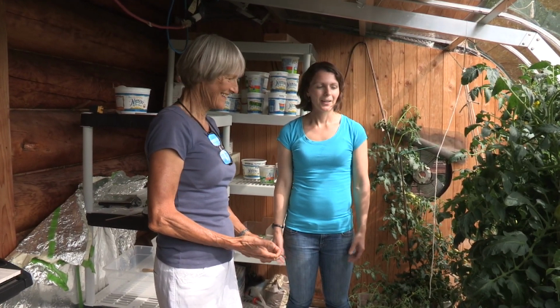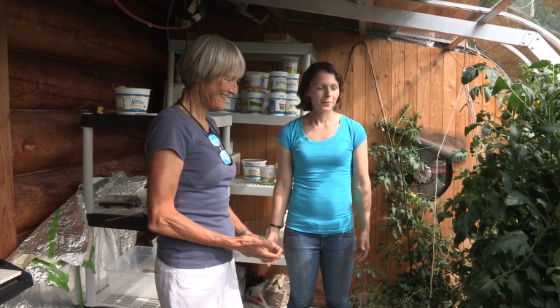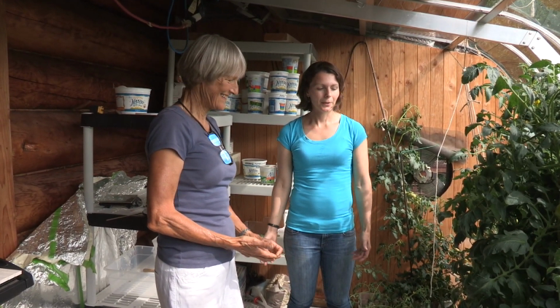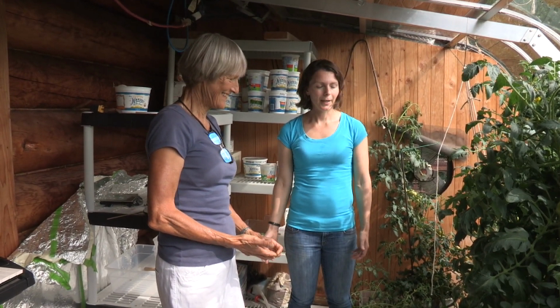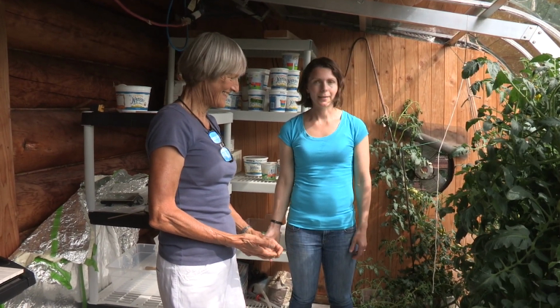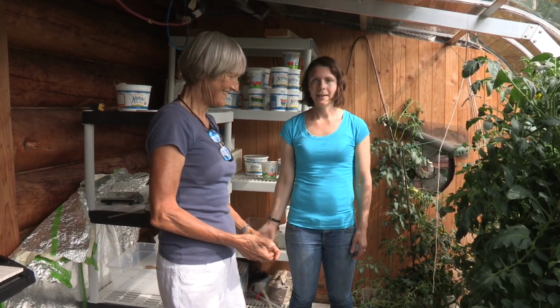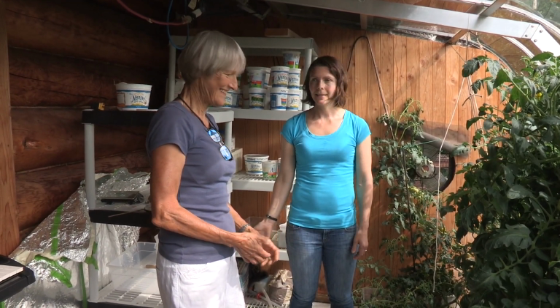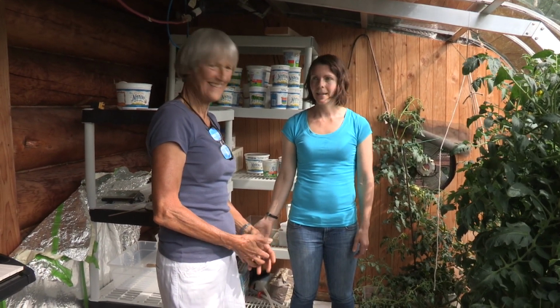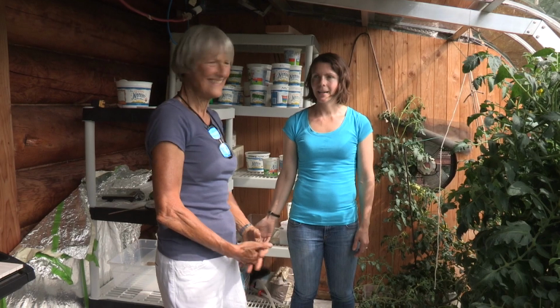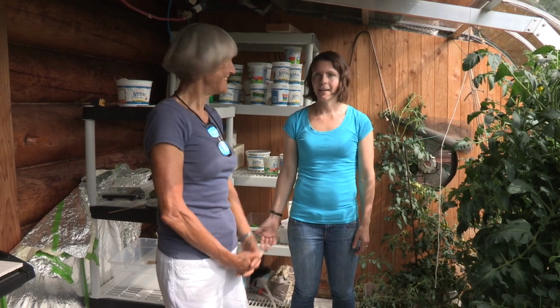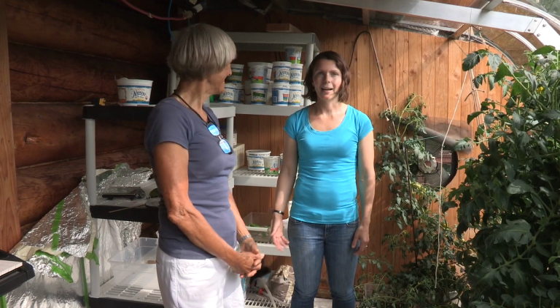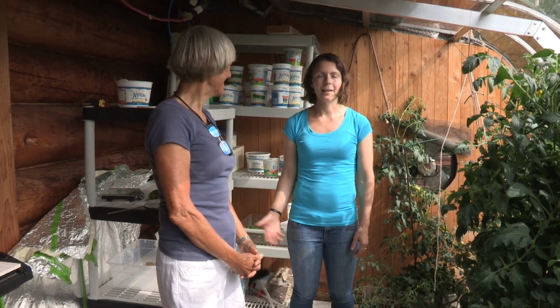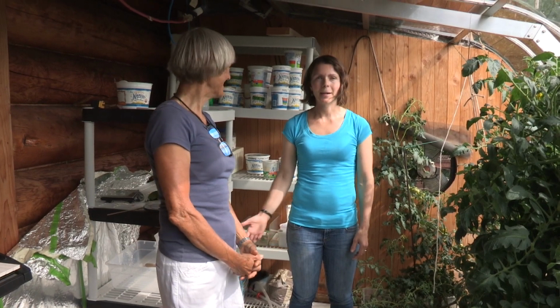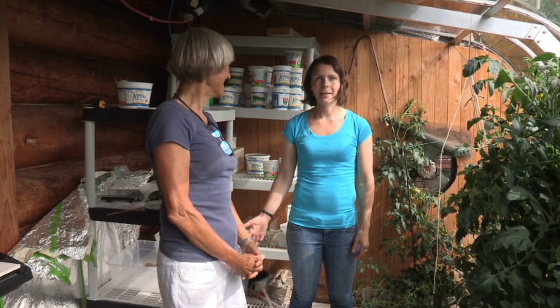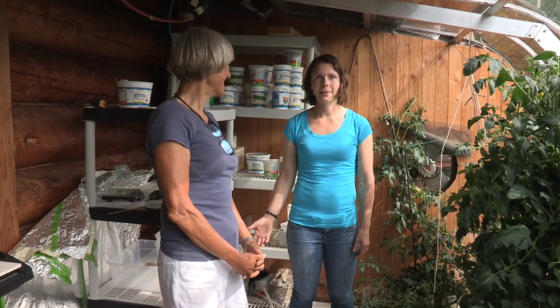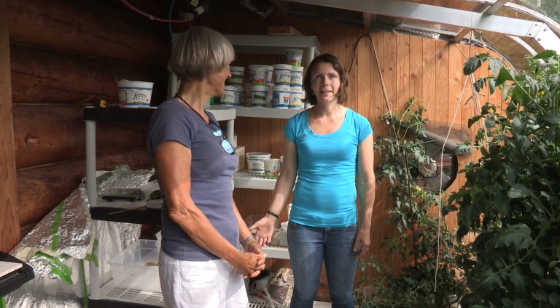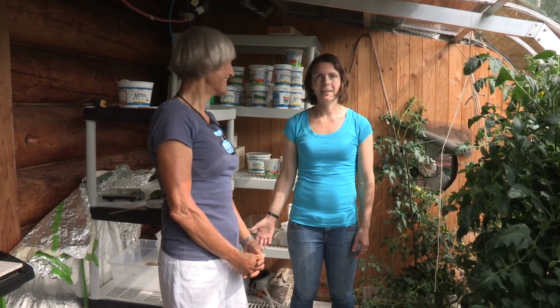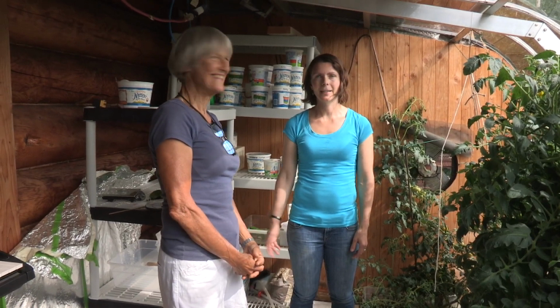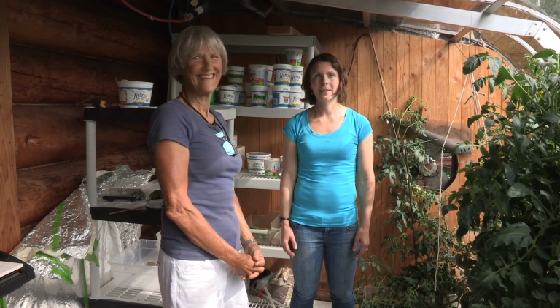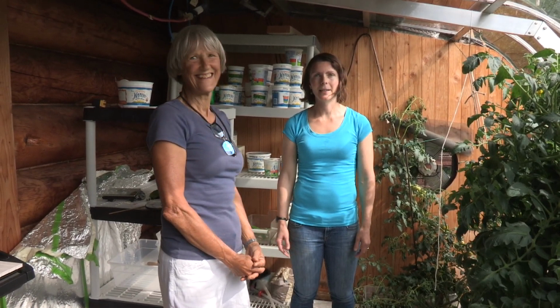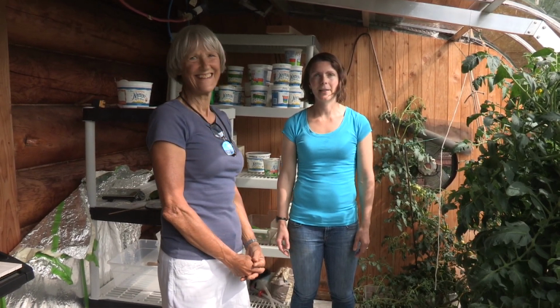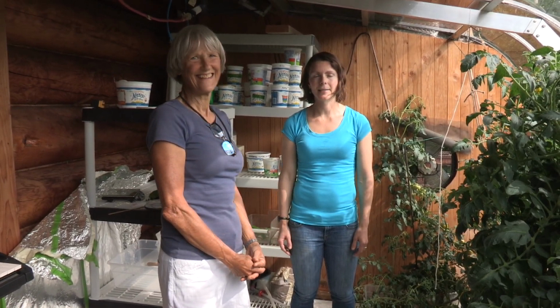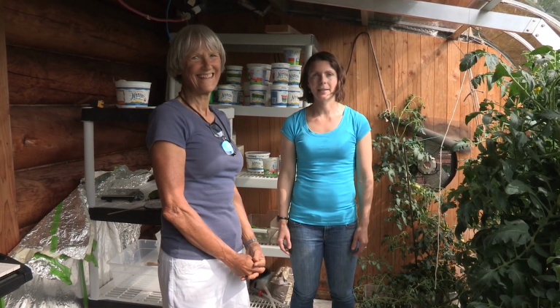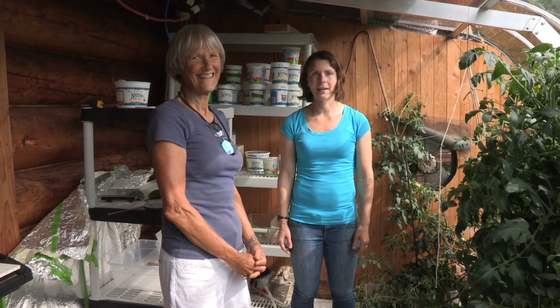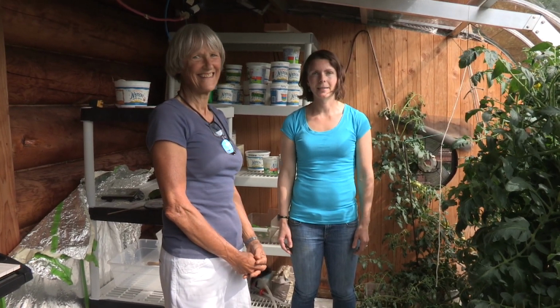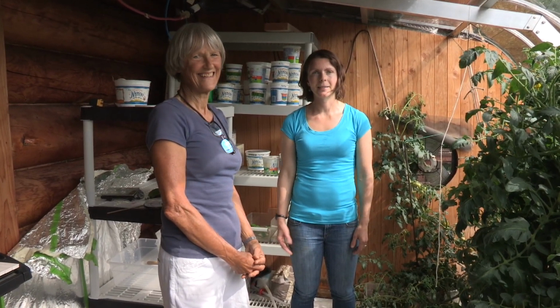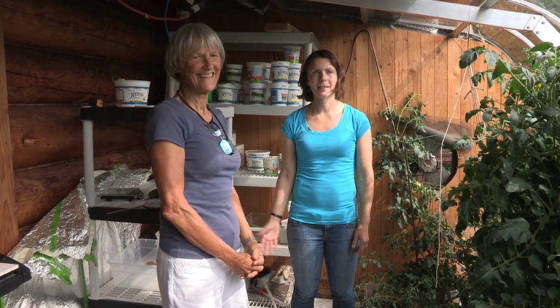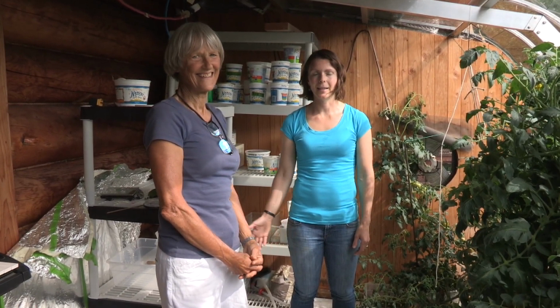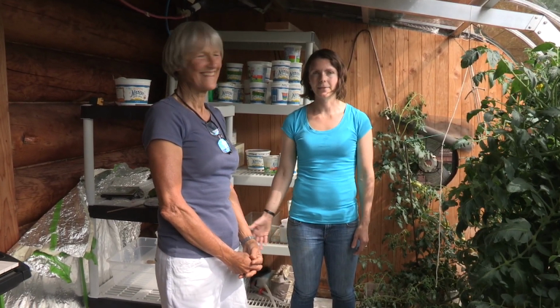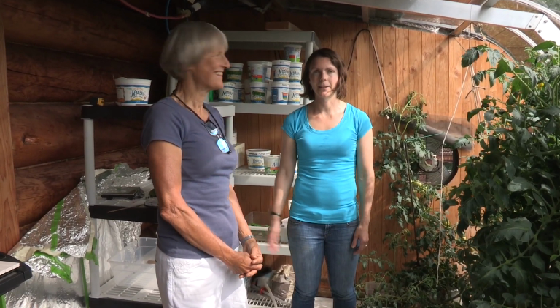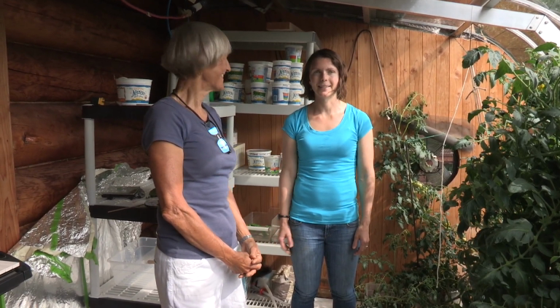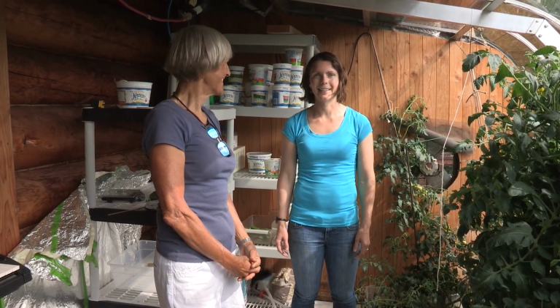Well, great — thanks, Terry. I'm Heidi Rader here in the Alaska Garden. Thanks for listening.